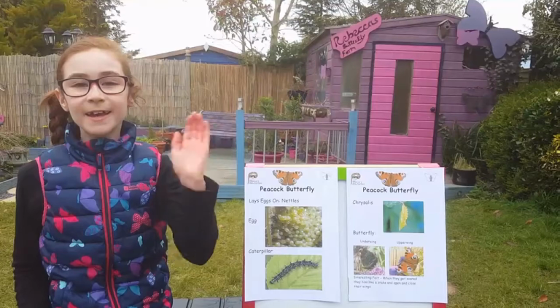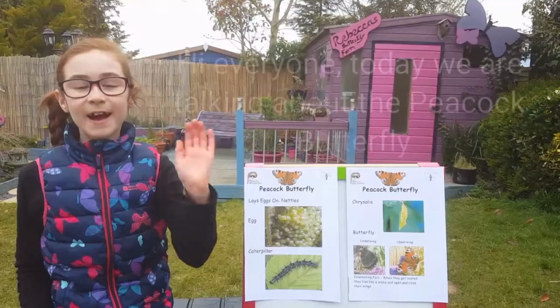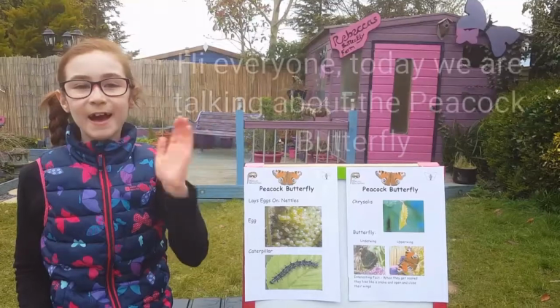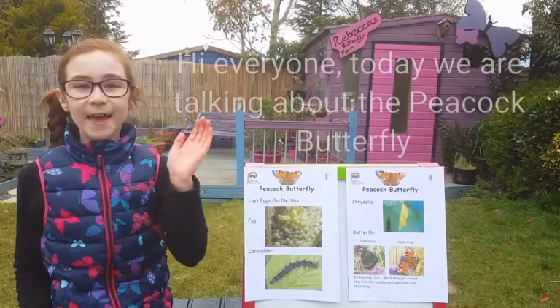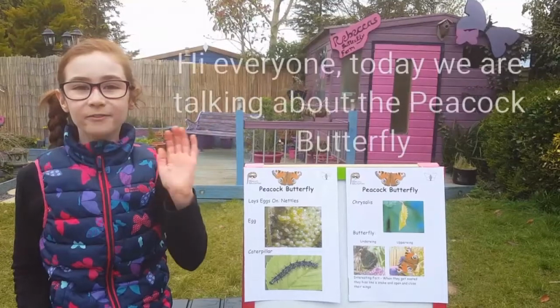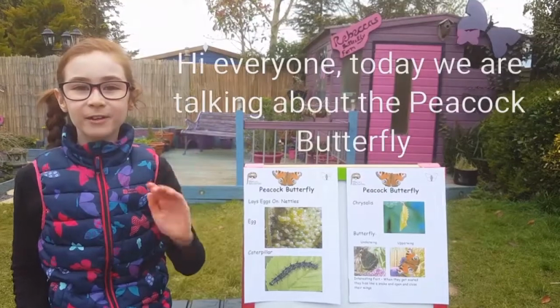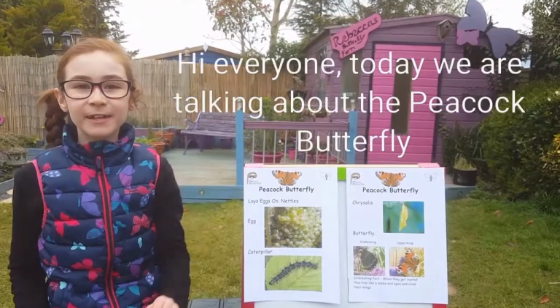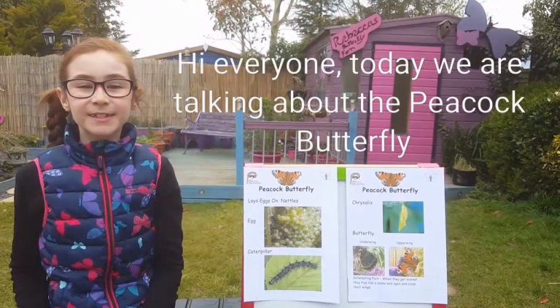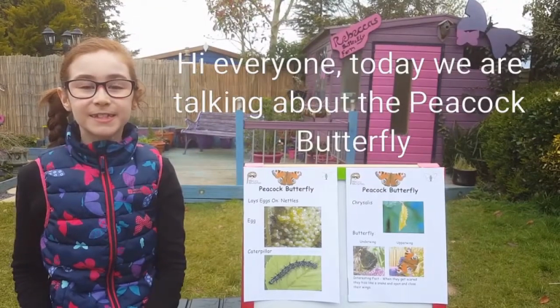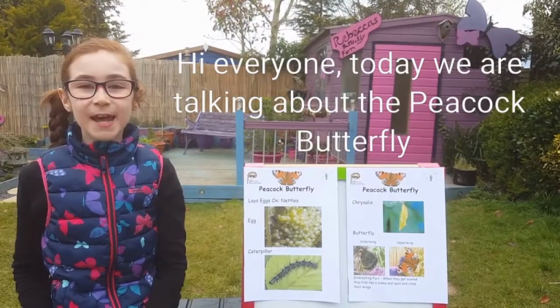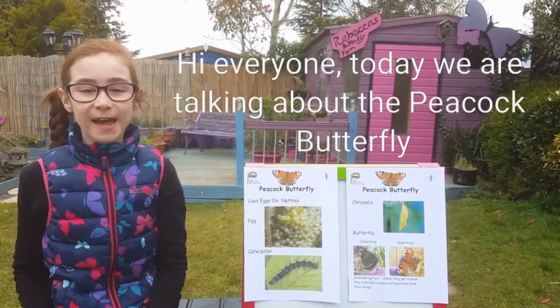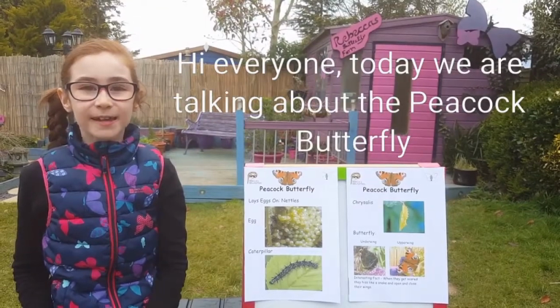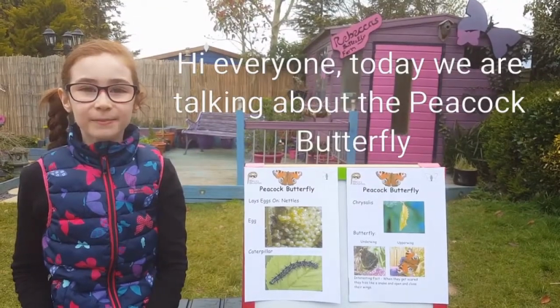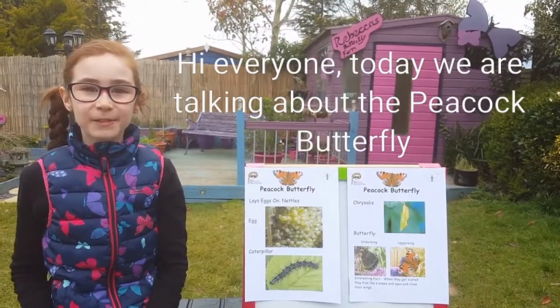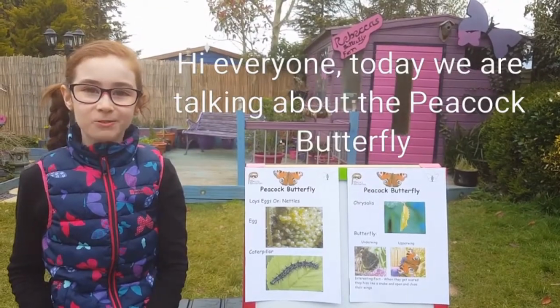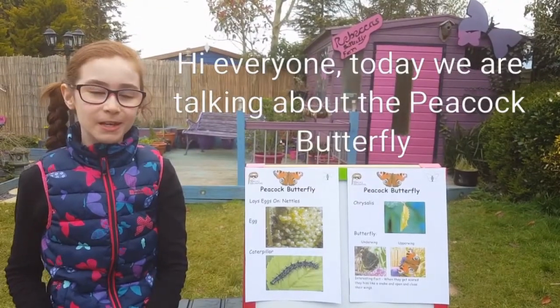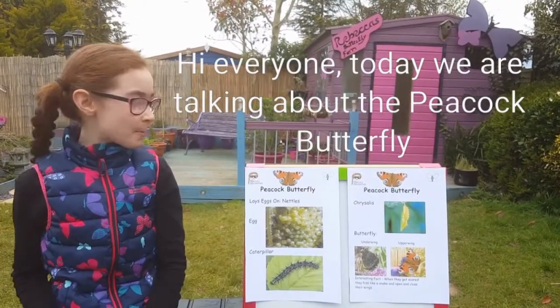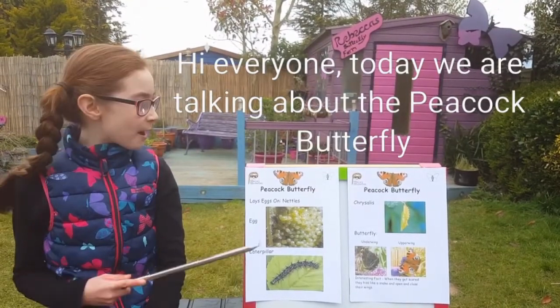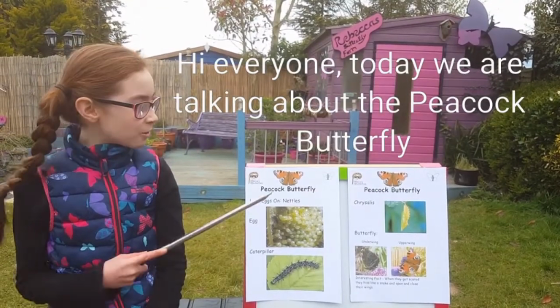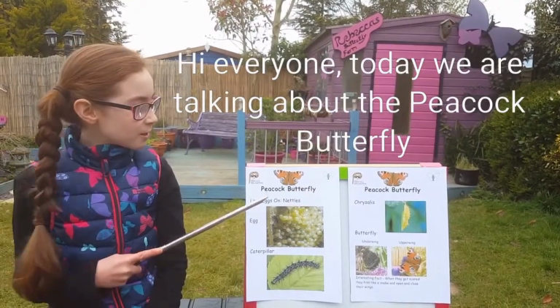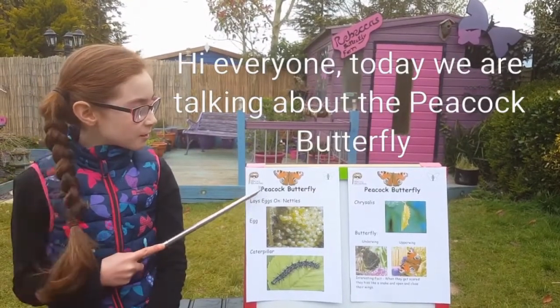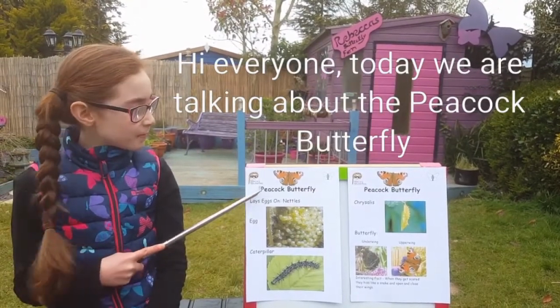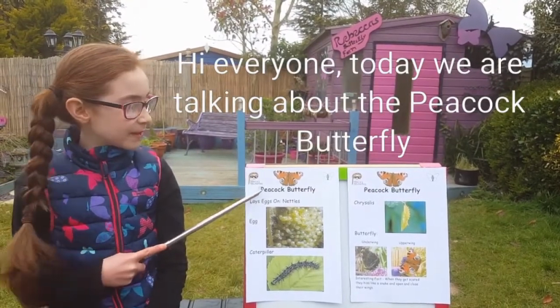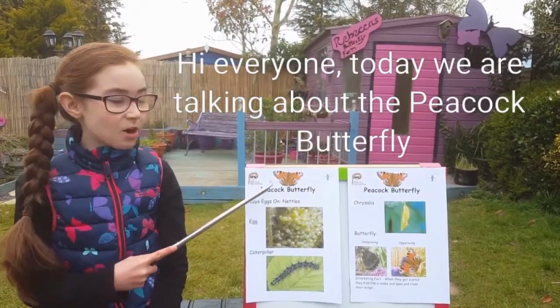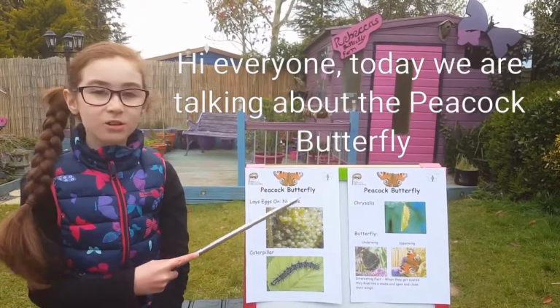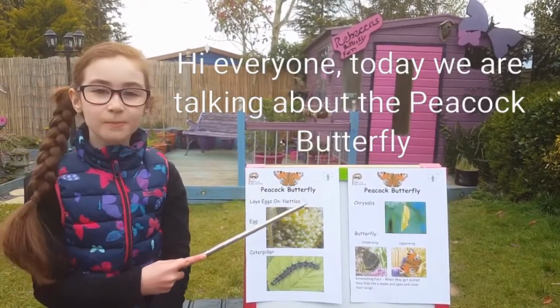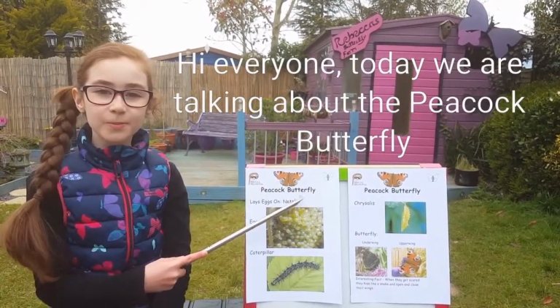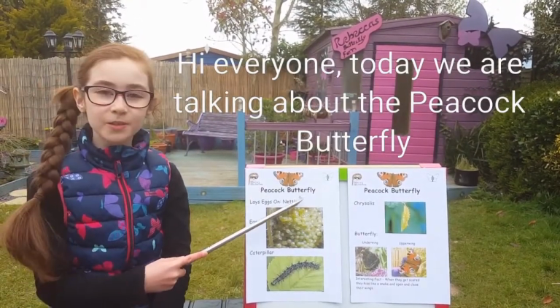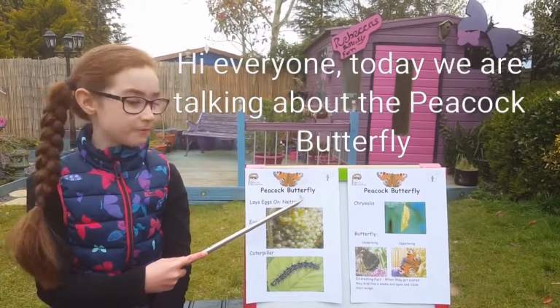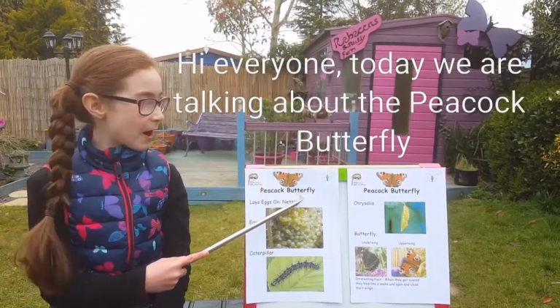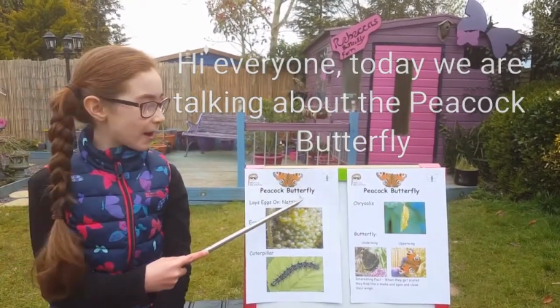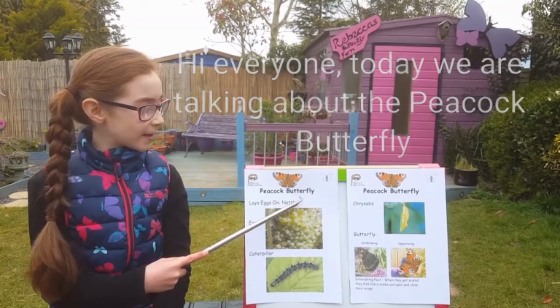Hi everyone, today we are talking about the Peacock Butterfly.